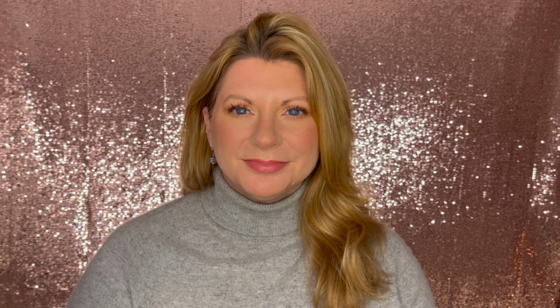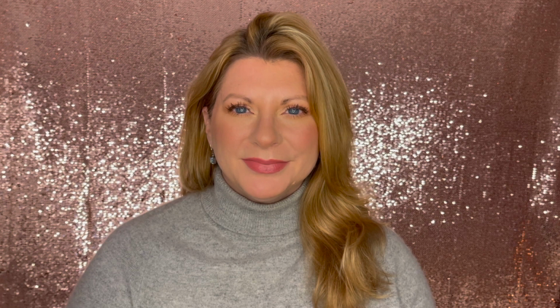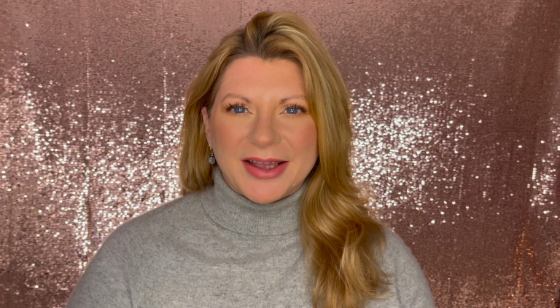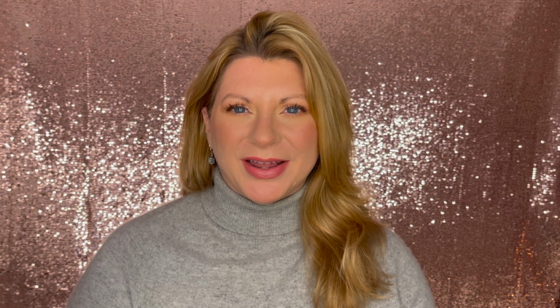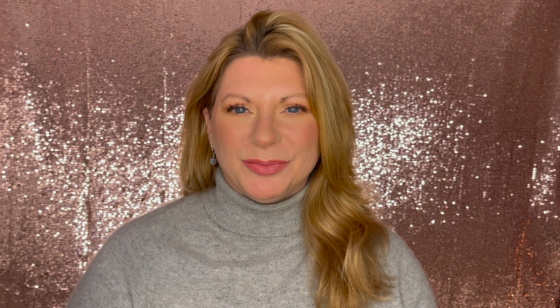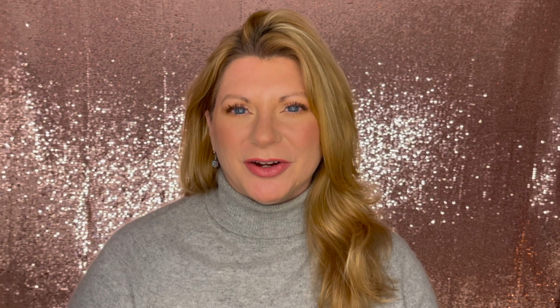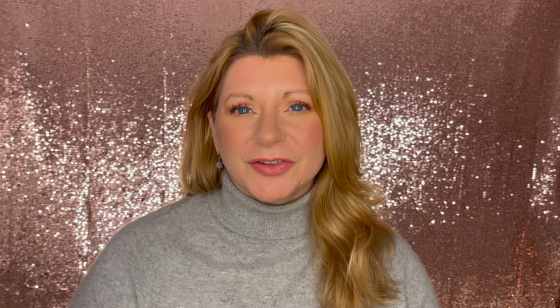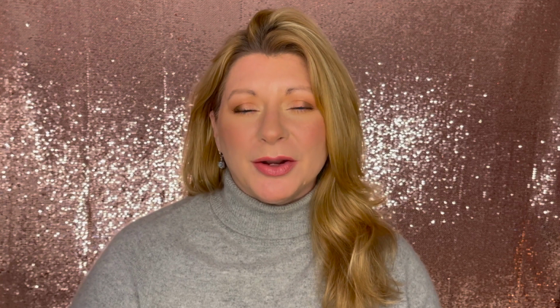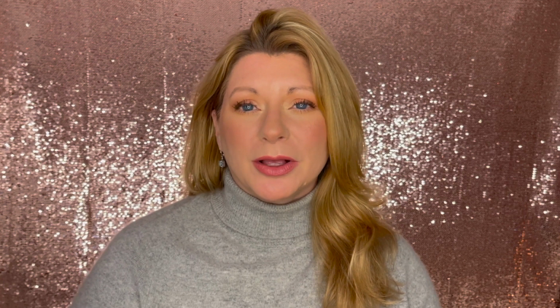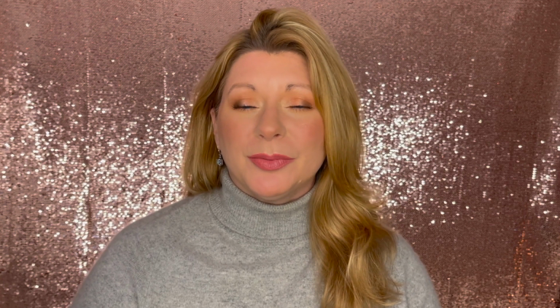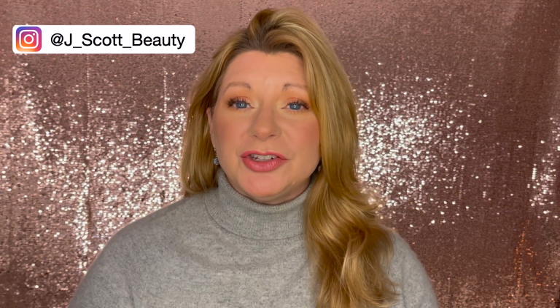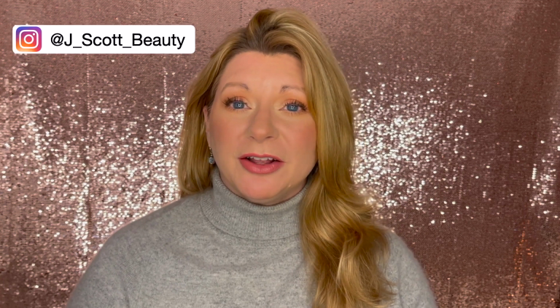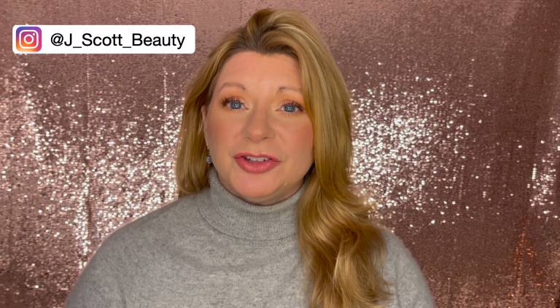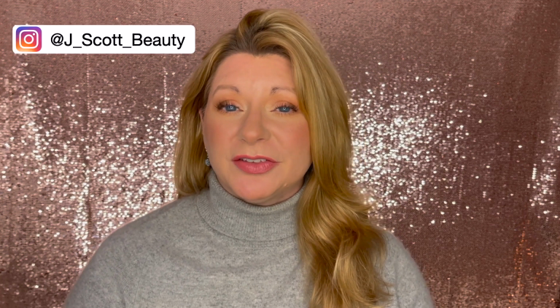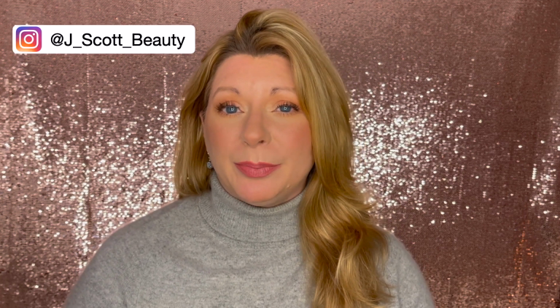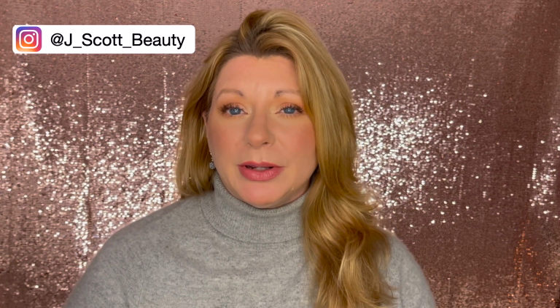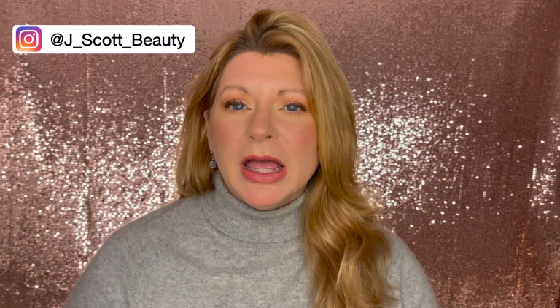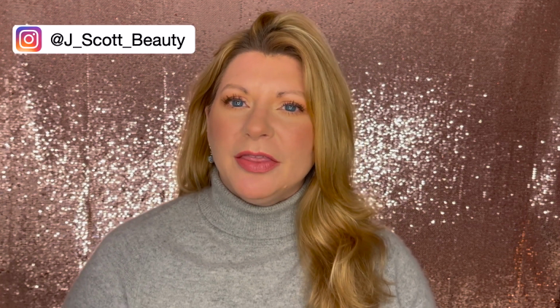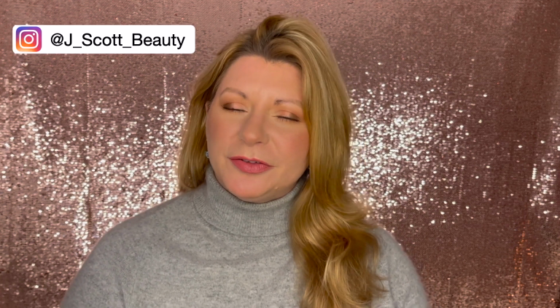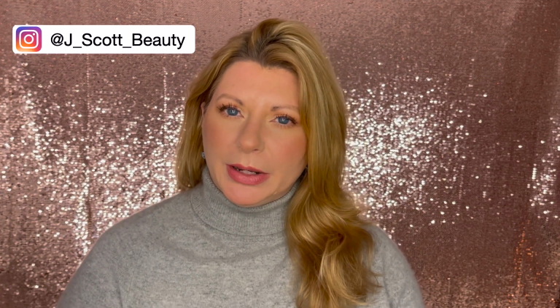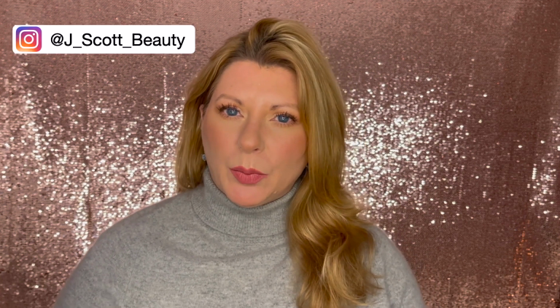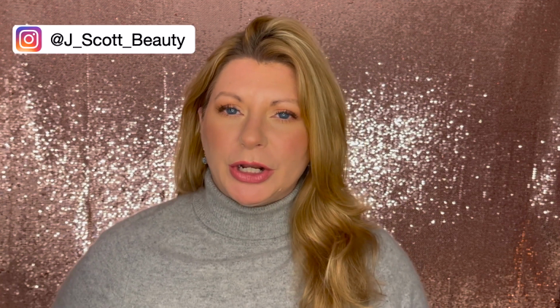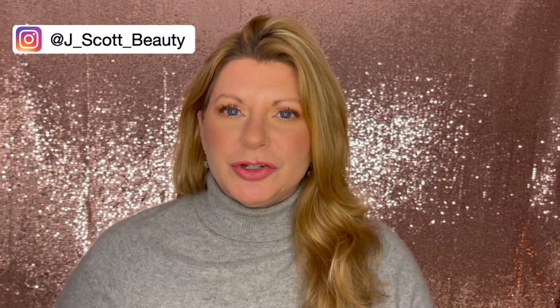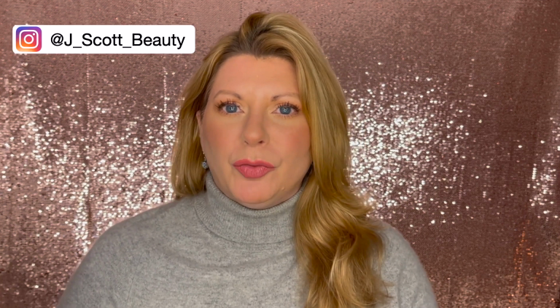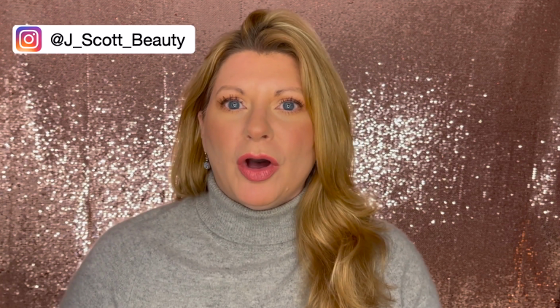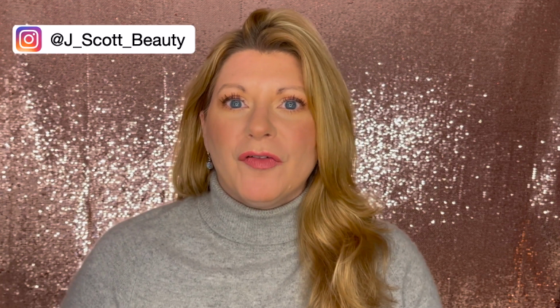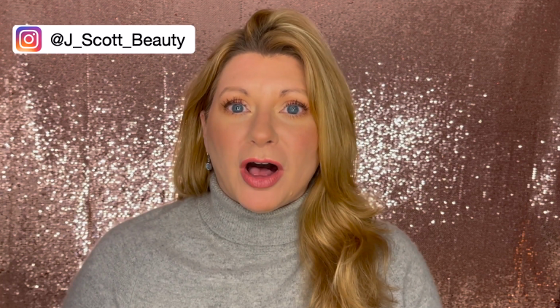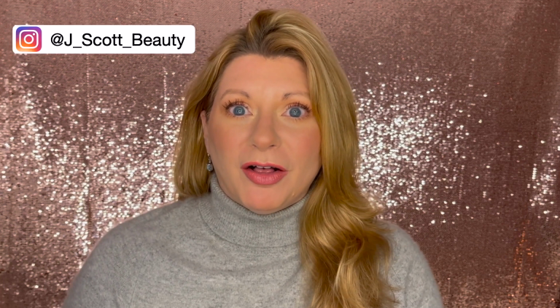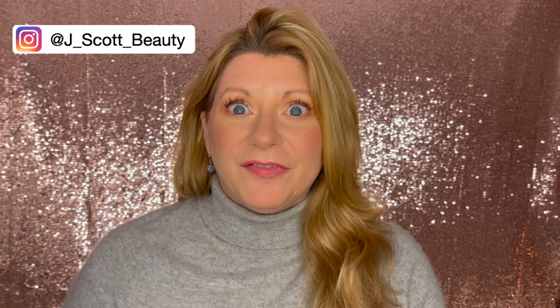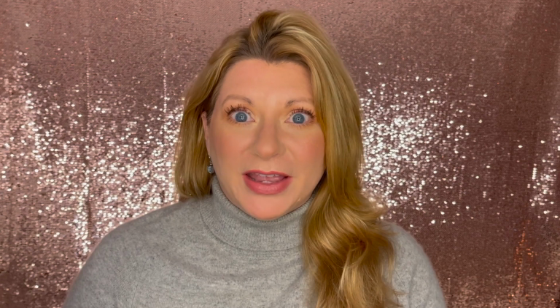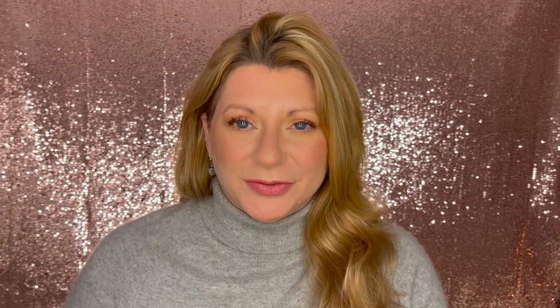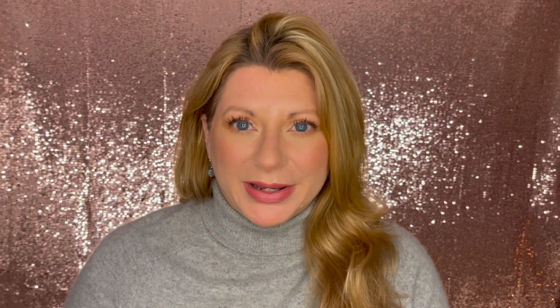Hi friends, I'm Jennifer Scott and welcome to my channel J Scott Beauty. This week we're going to do fall face week.